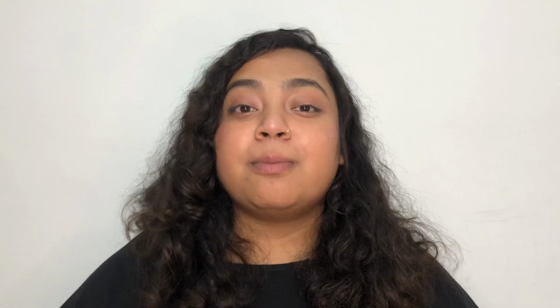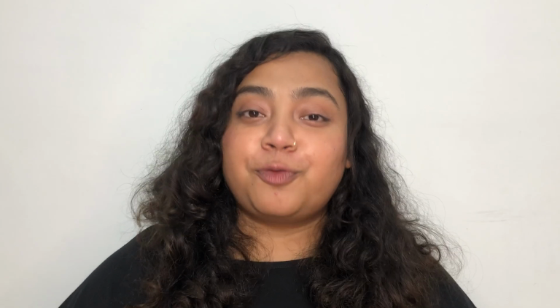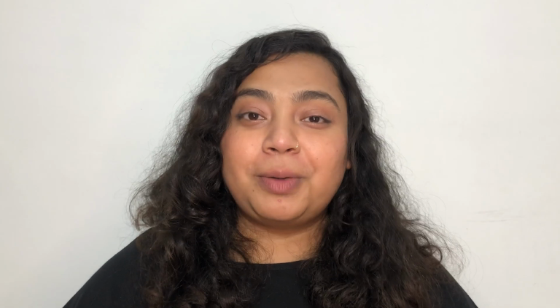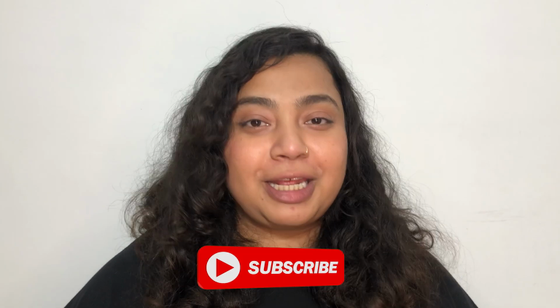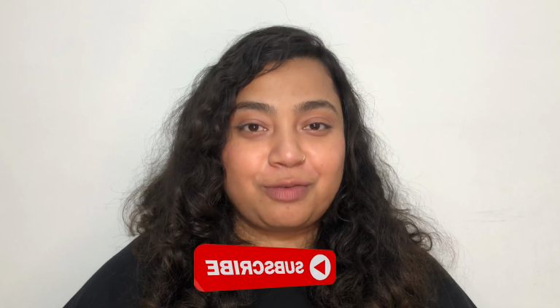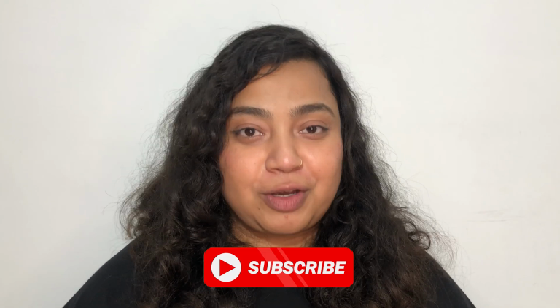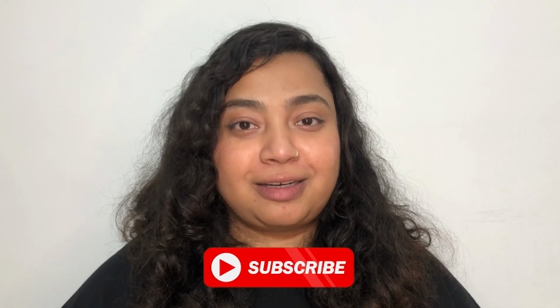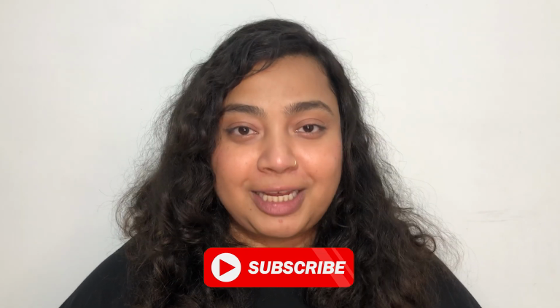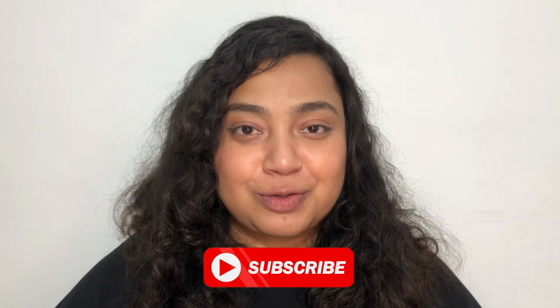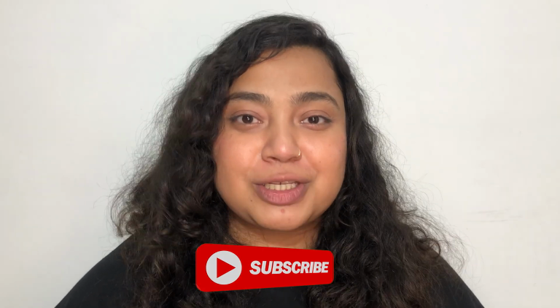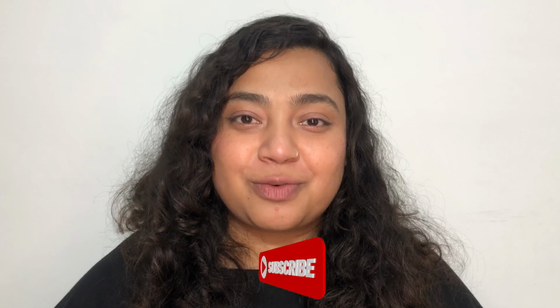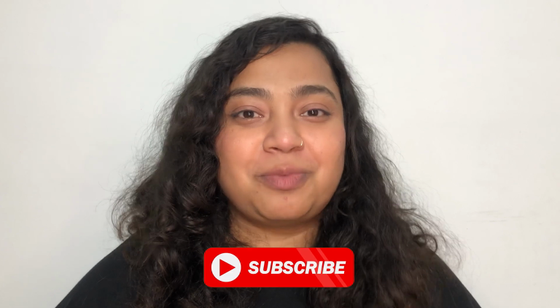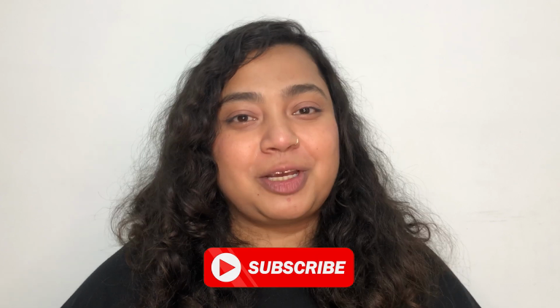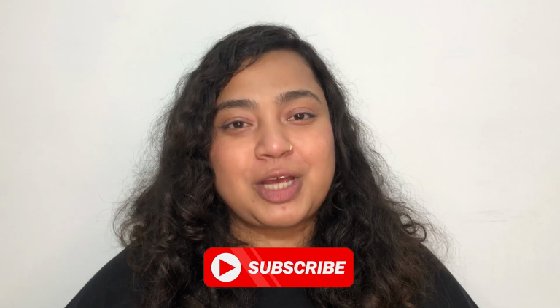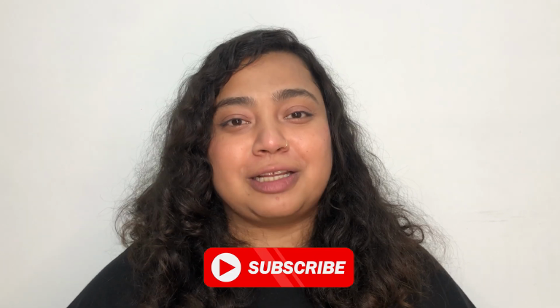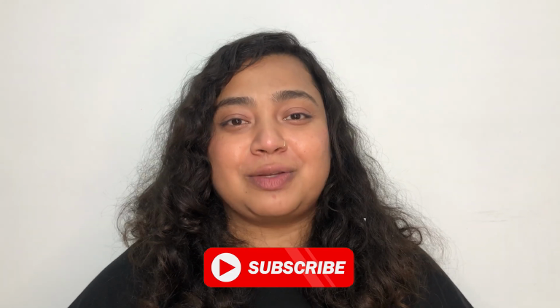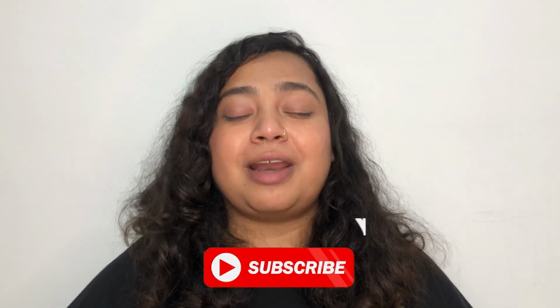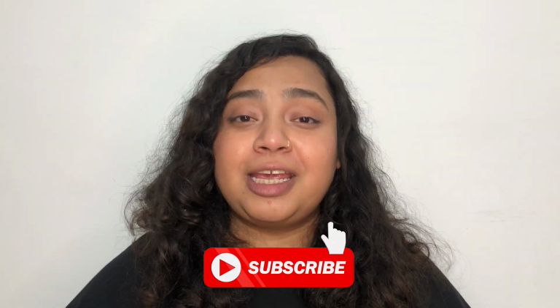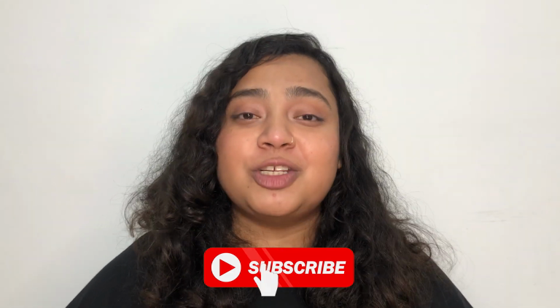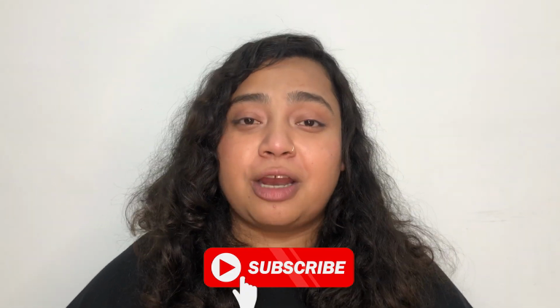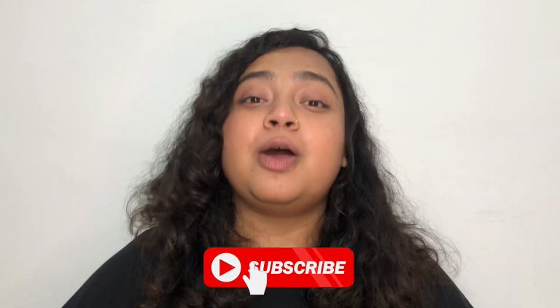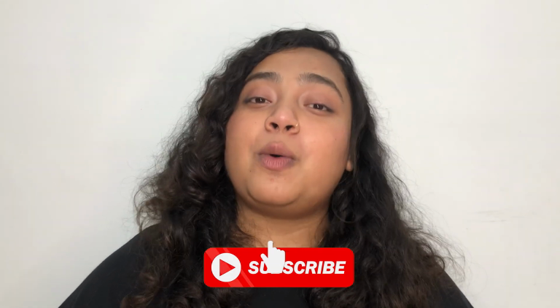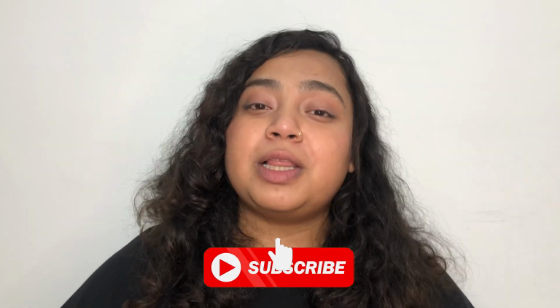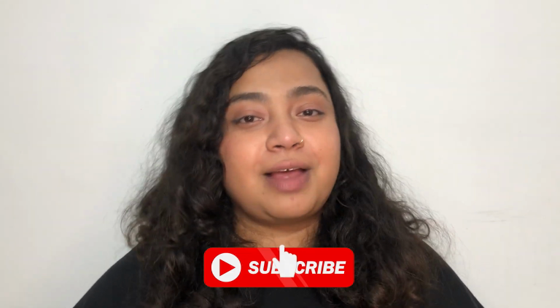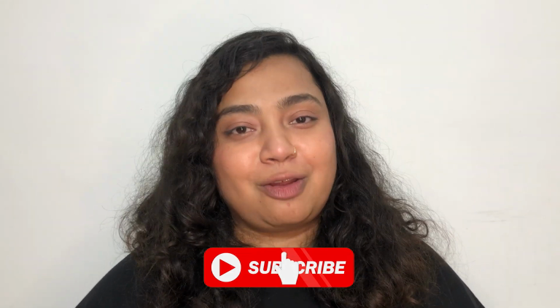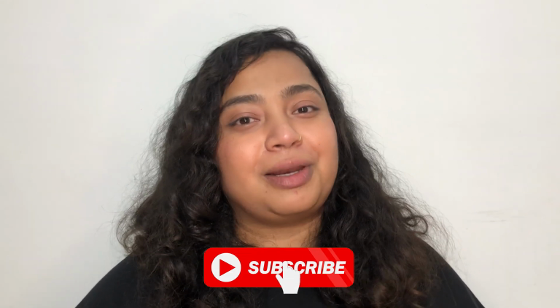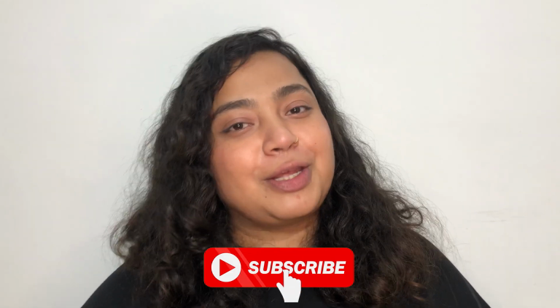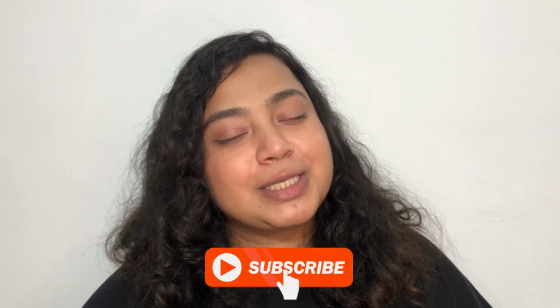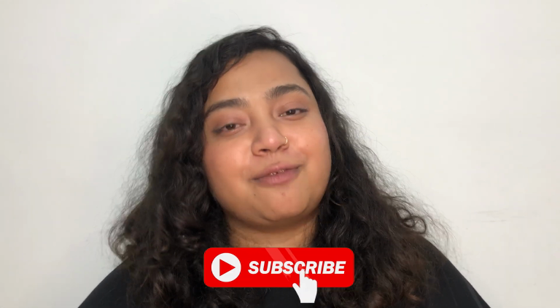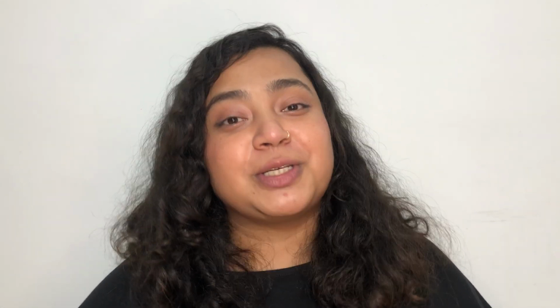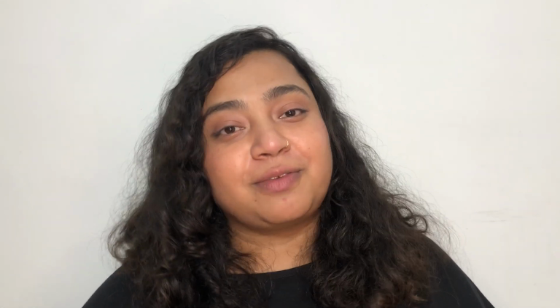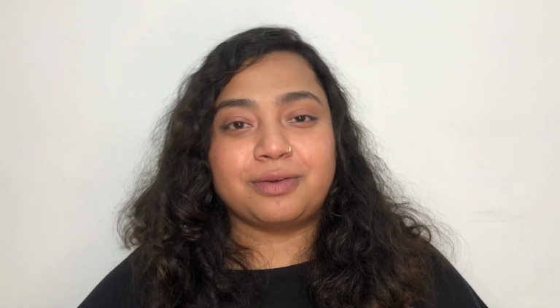Before beginning the video, I'd like you to subscribe to my channel so that I can share all the valuable and useful information with you.